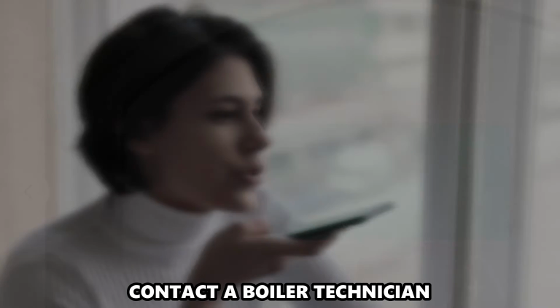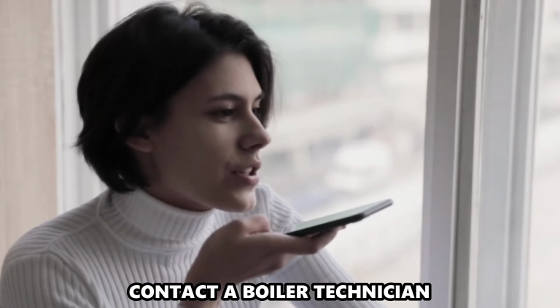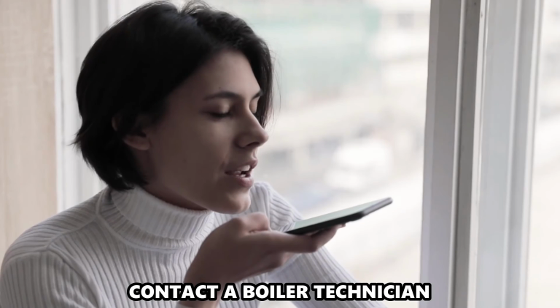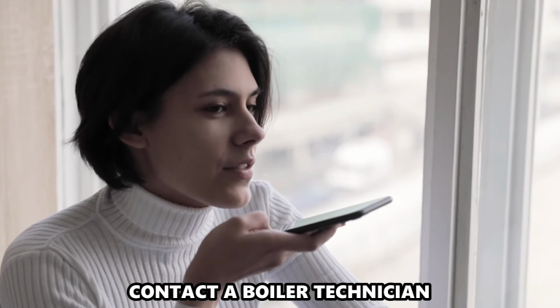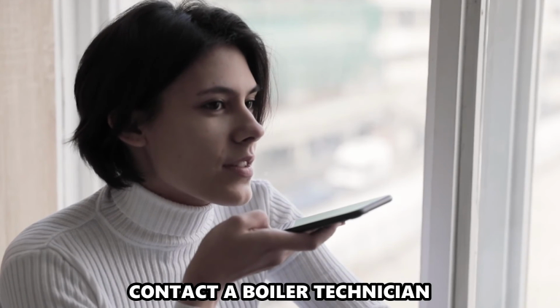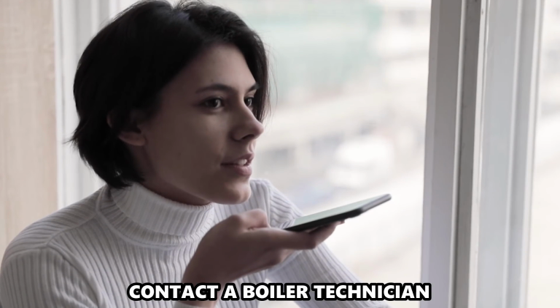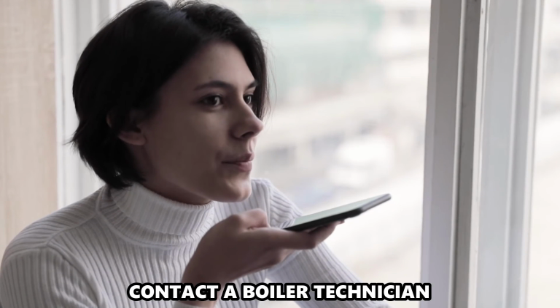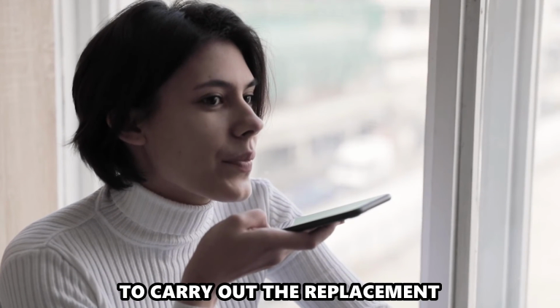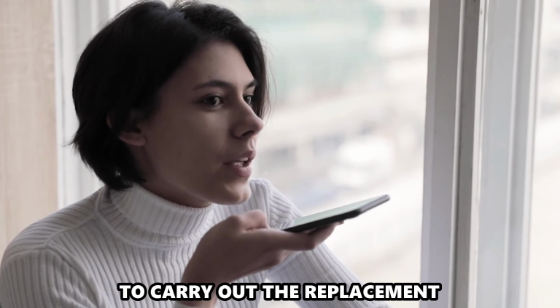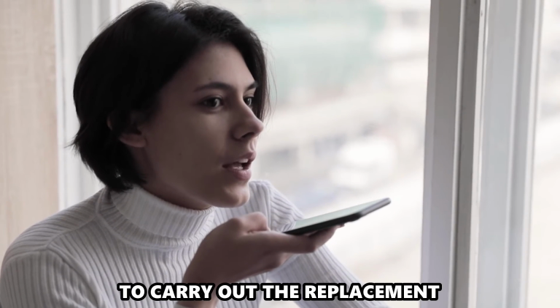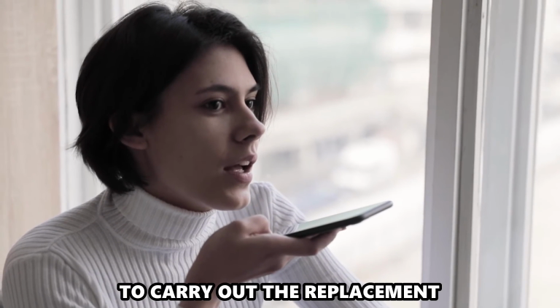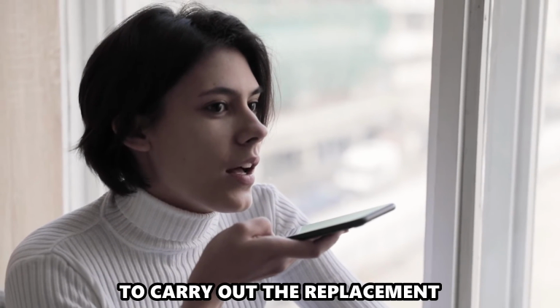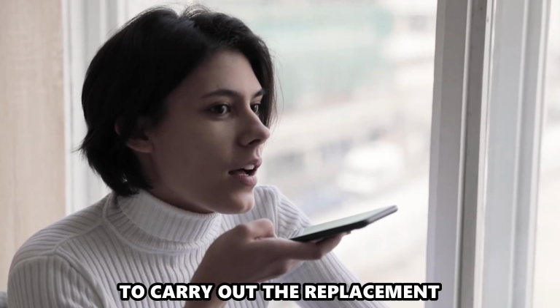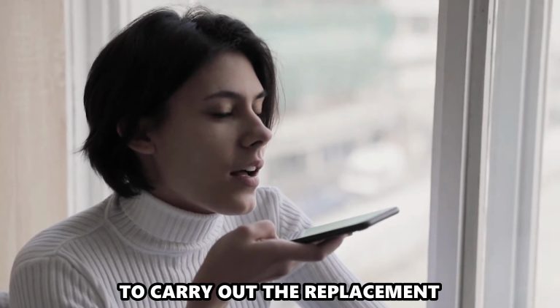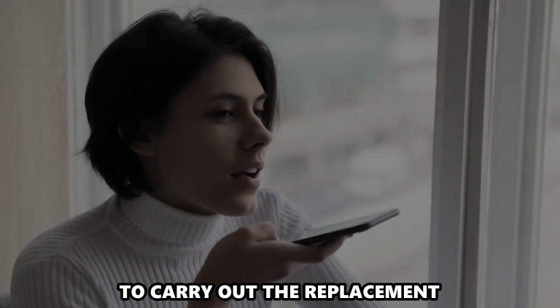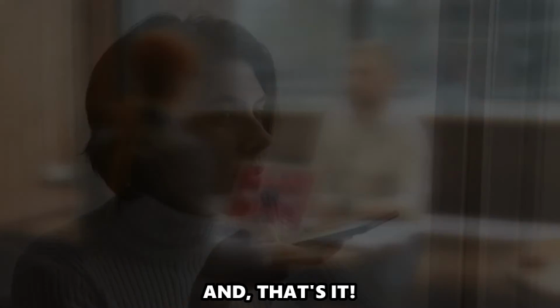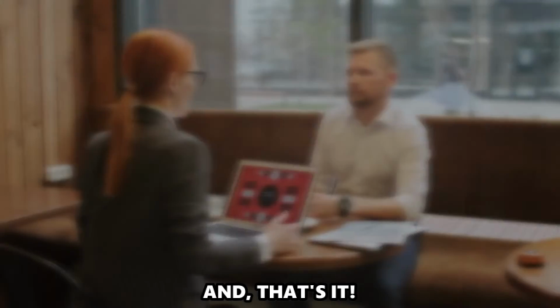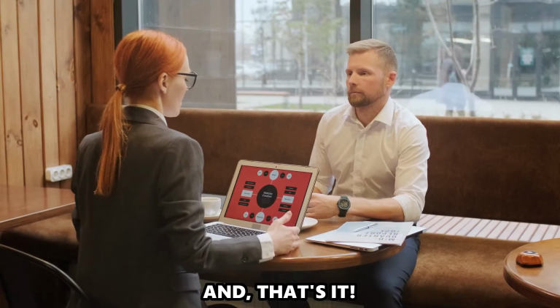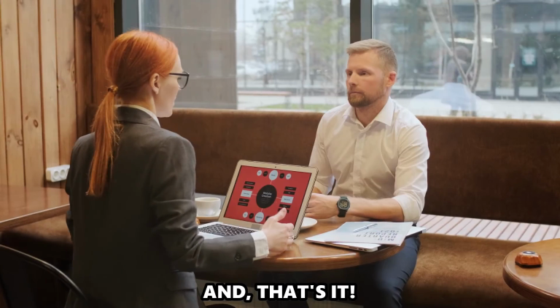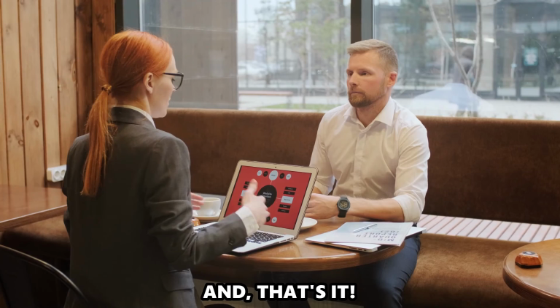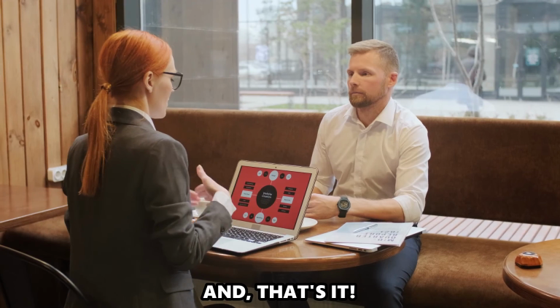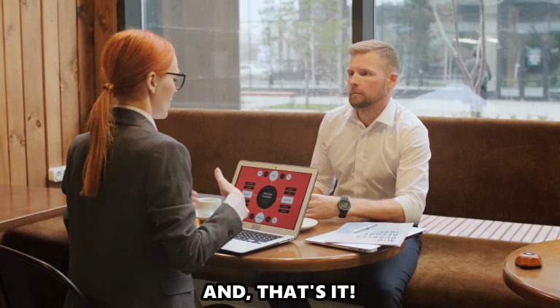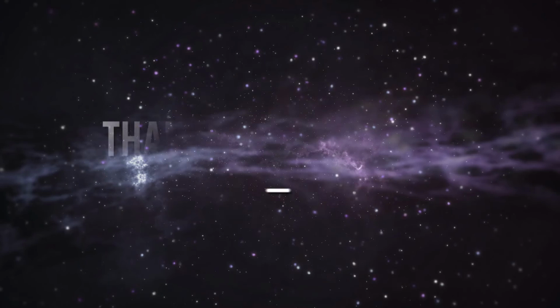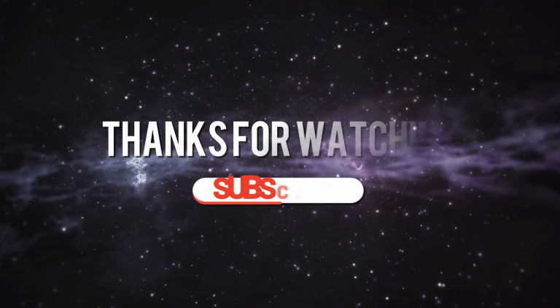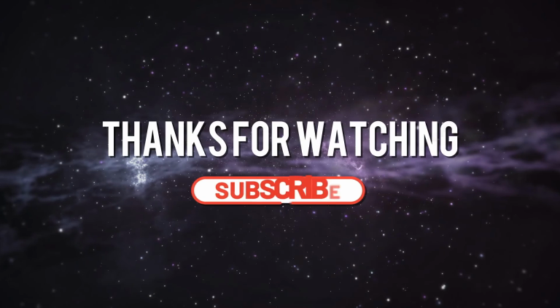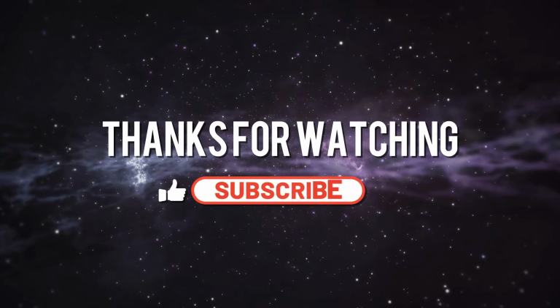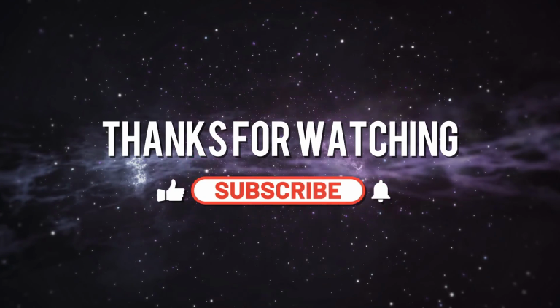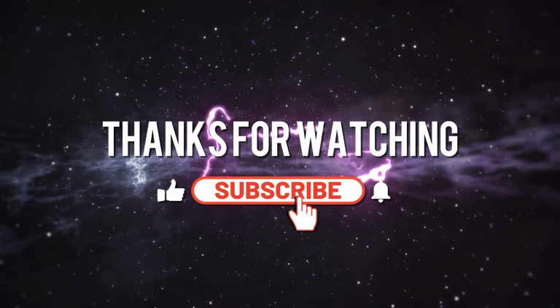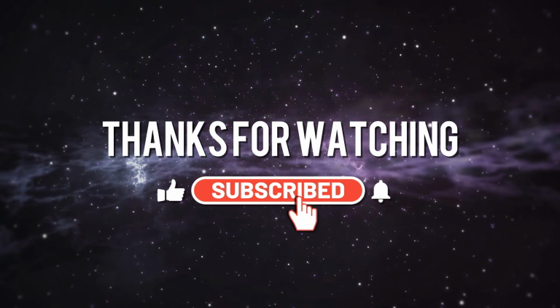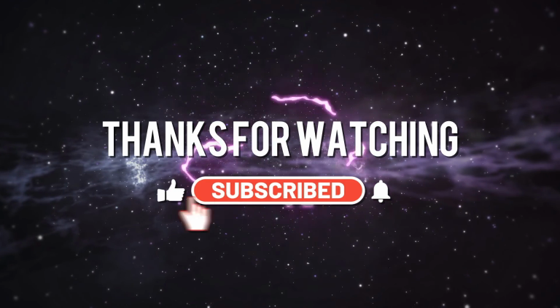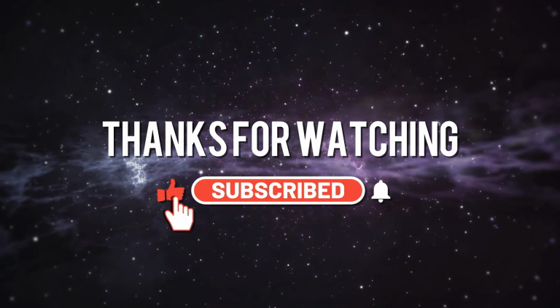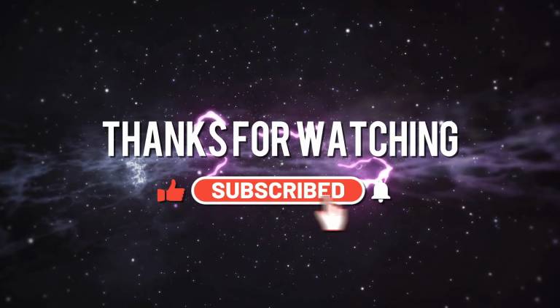Contact a boiler technician to carry out the replacement. And that's it. Thanks for watching. Till next time.